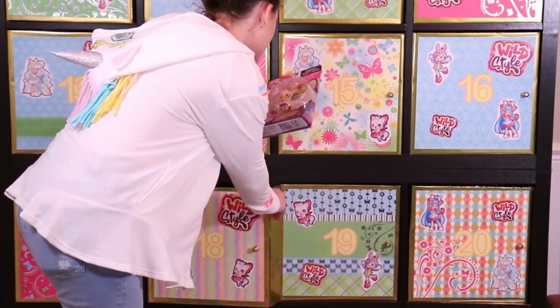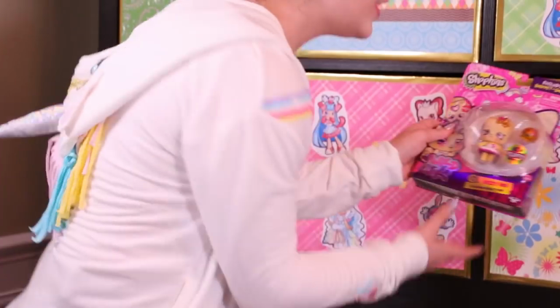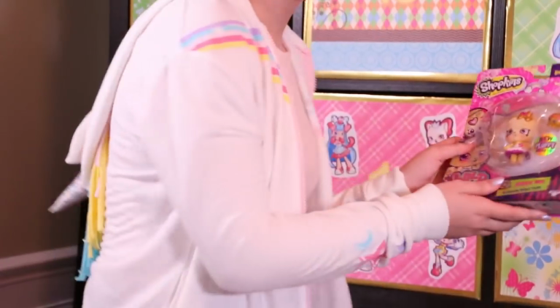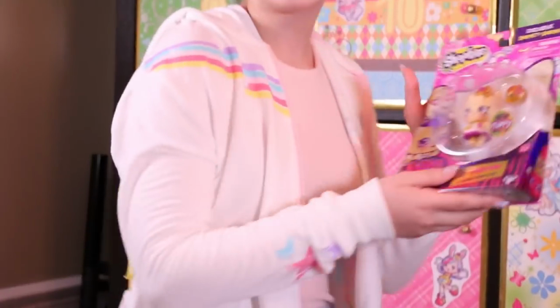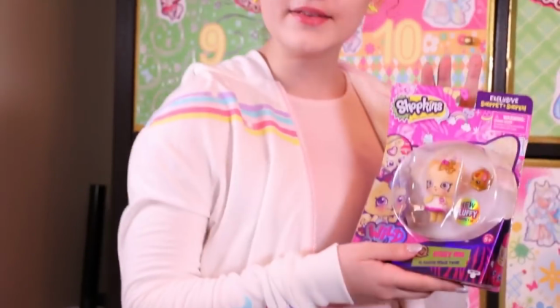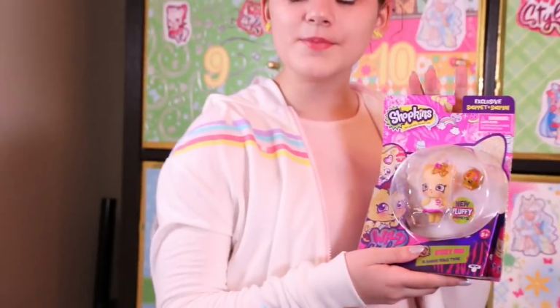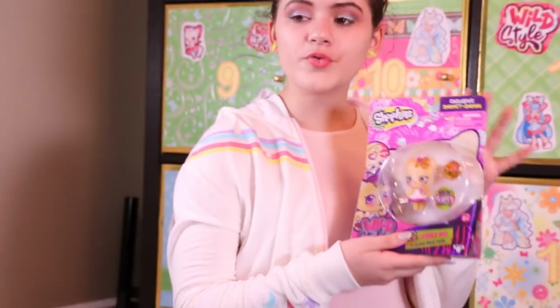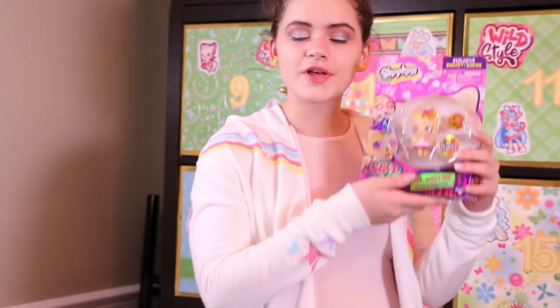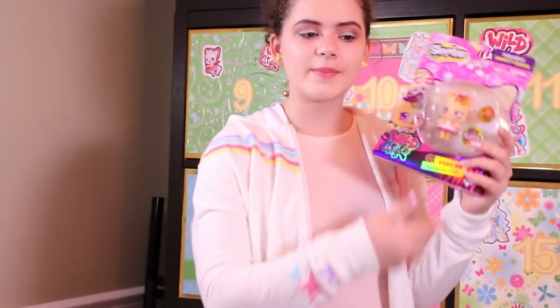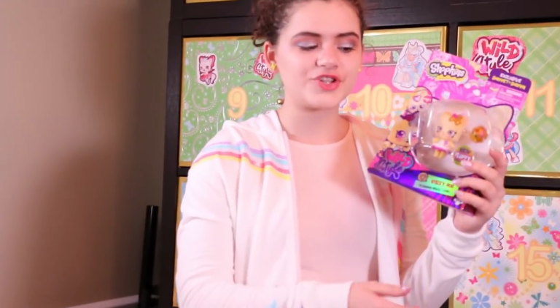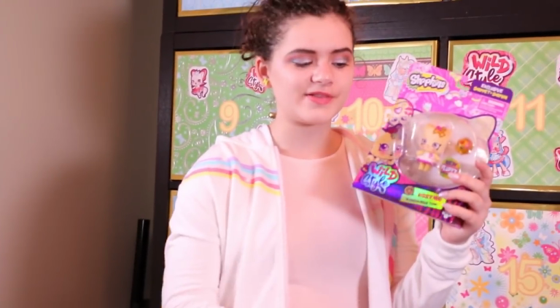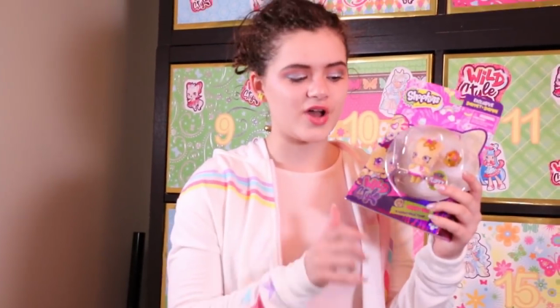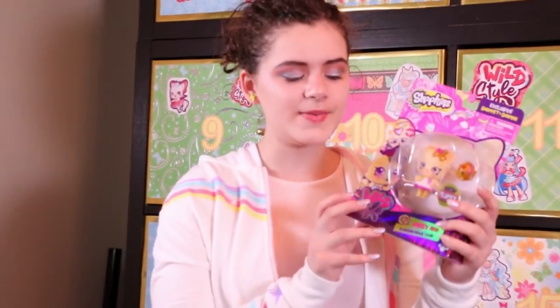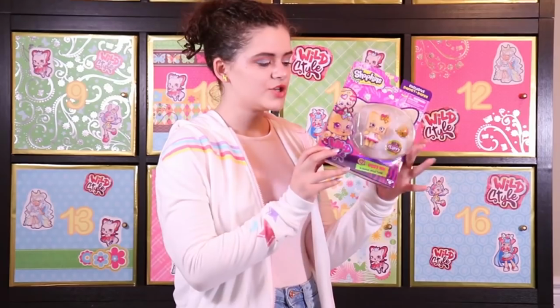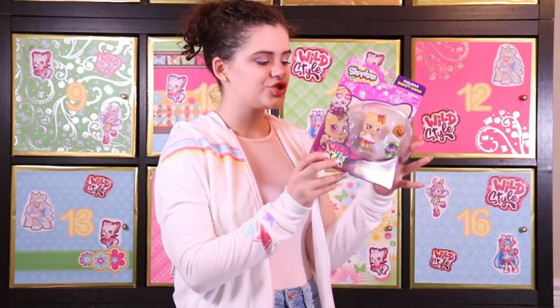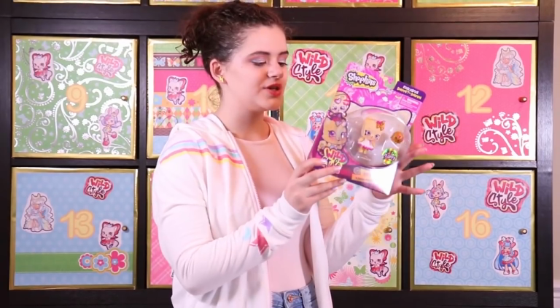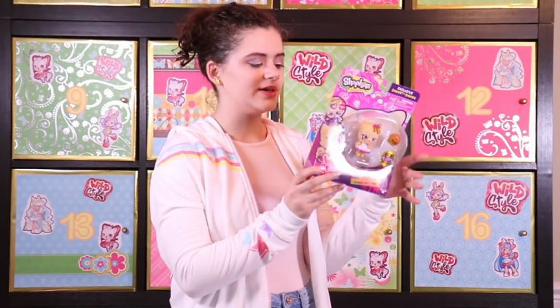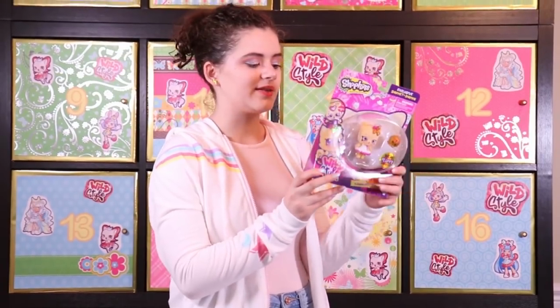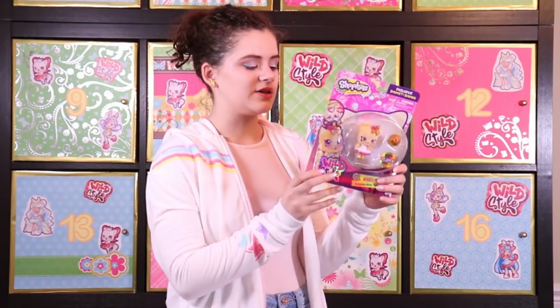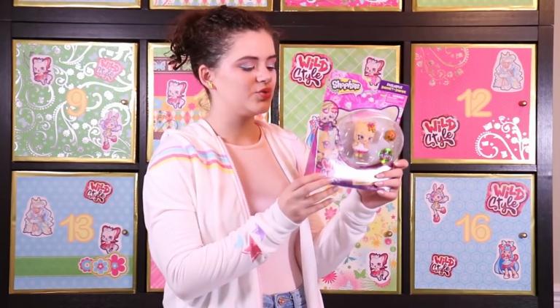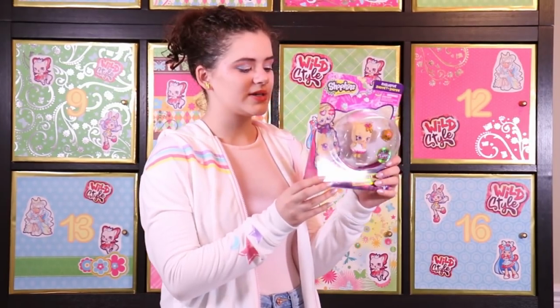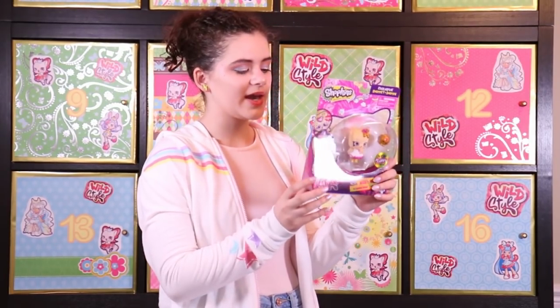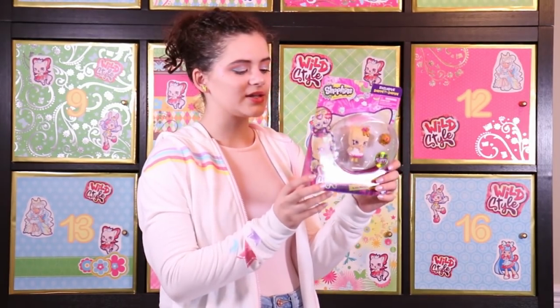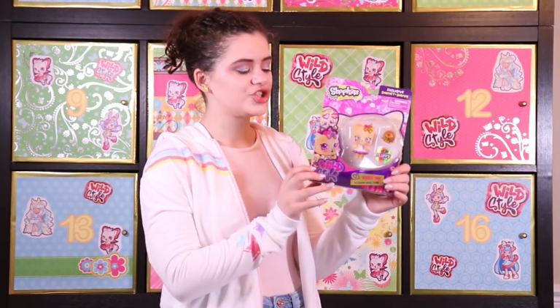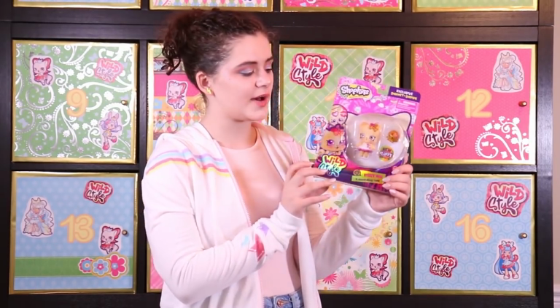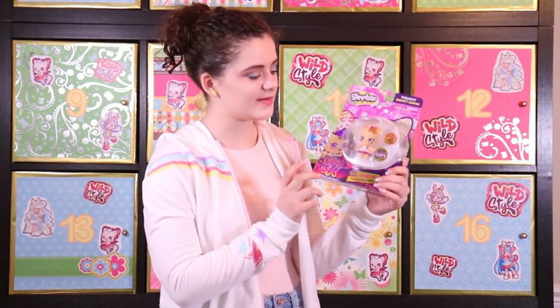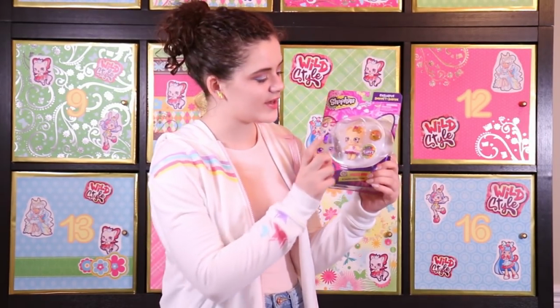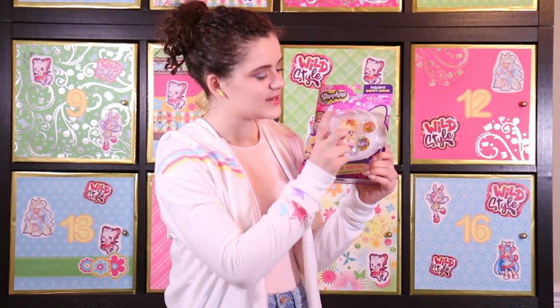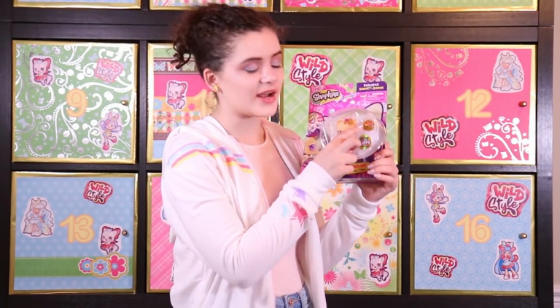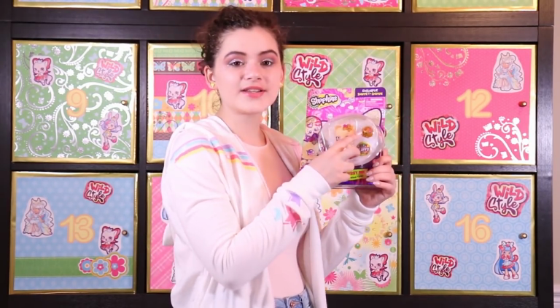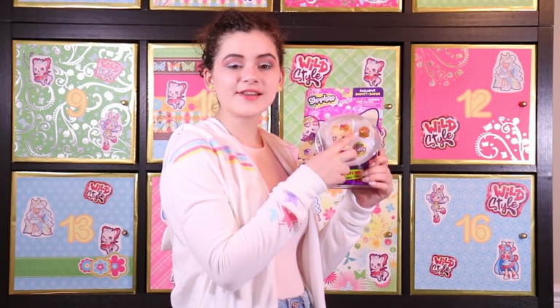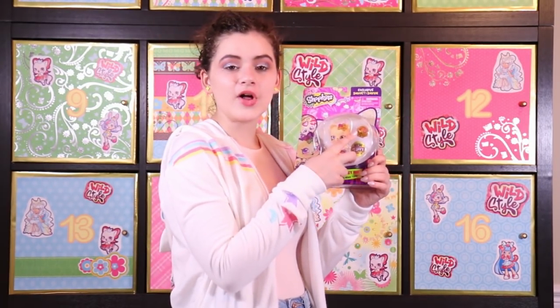This is Kissy Boo from the Glamour Gems Tribe. She is a cute cat and she comes with Terry Tennis Ball.